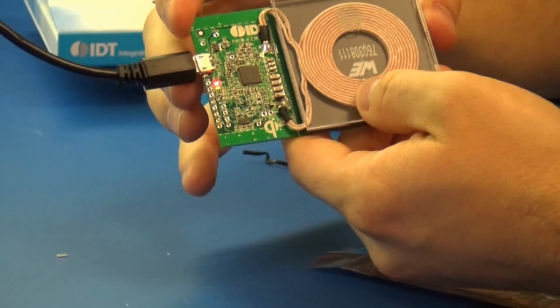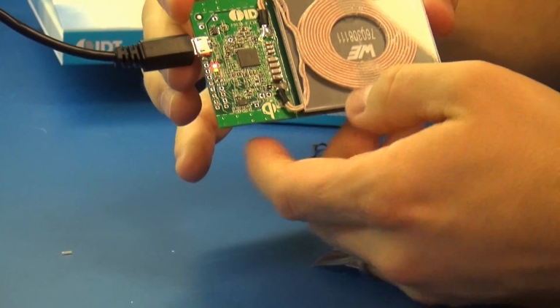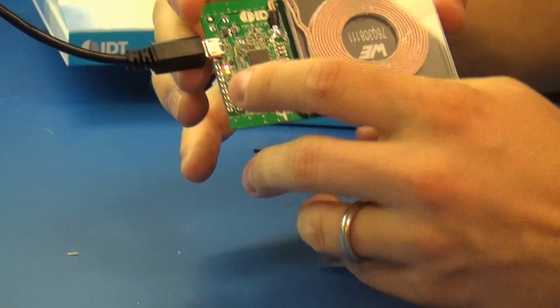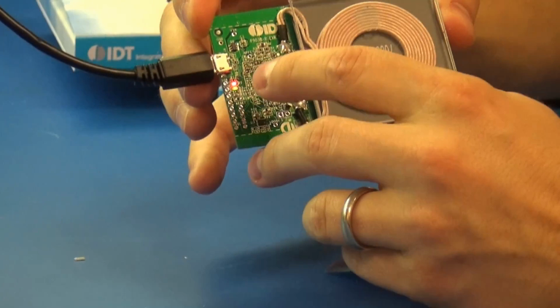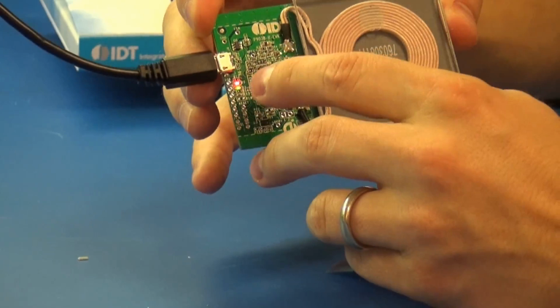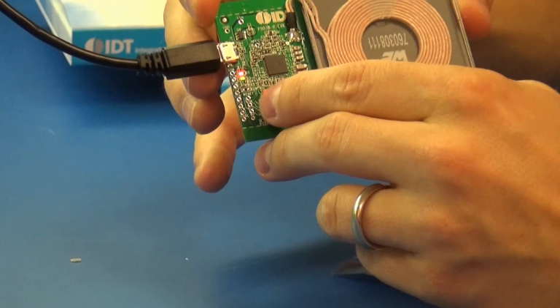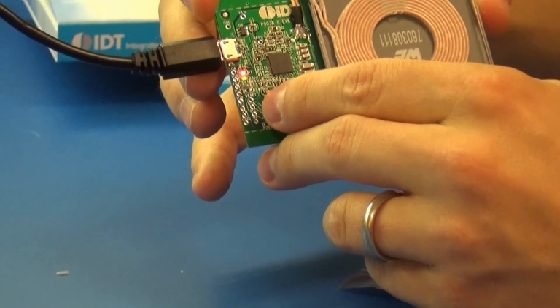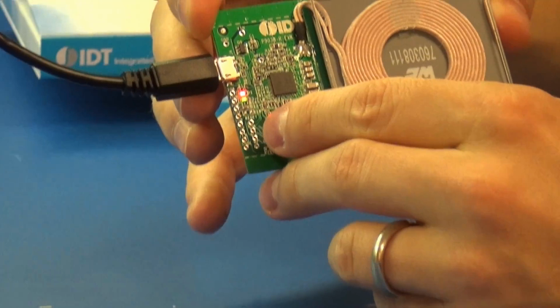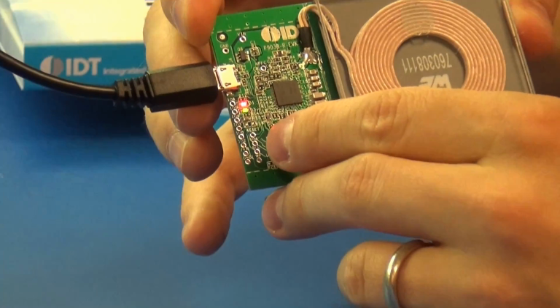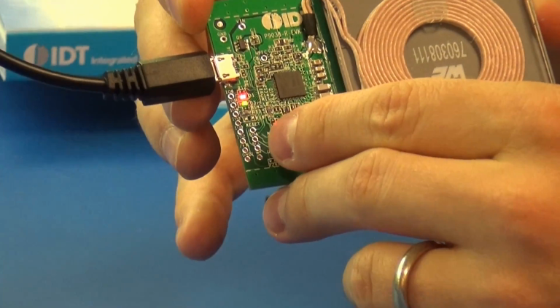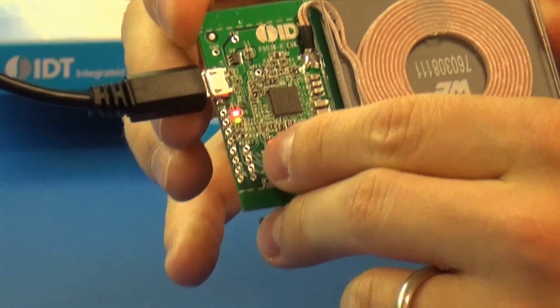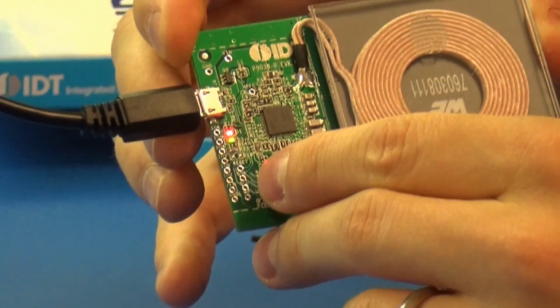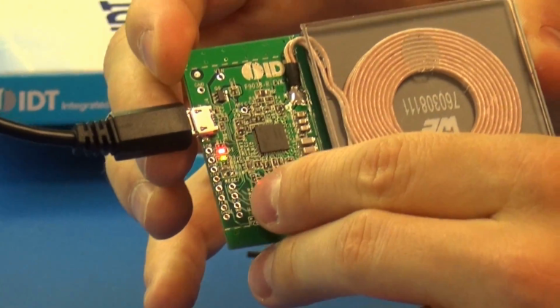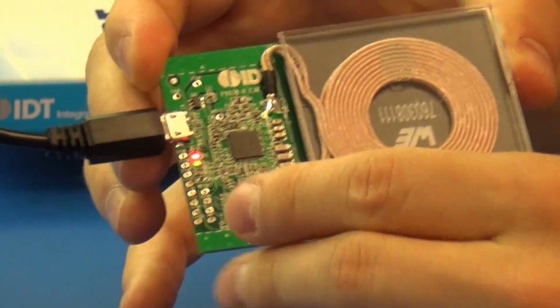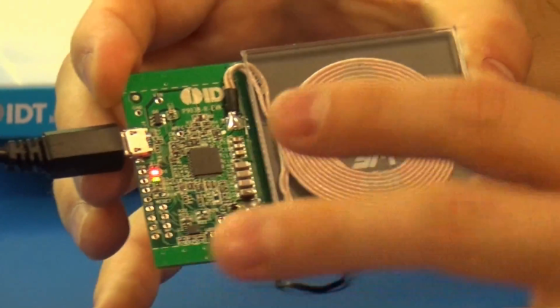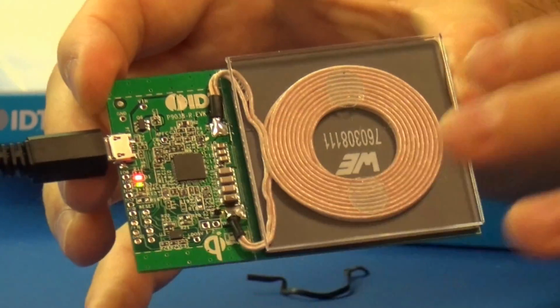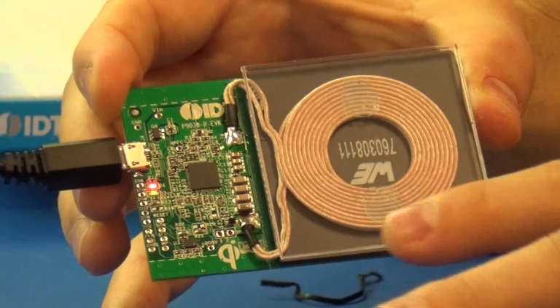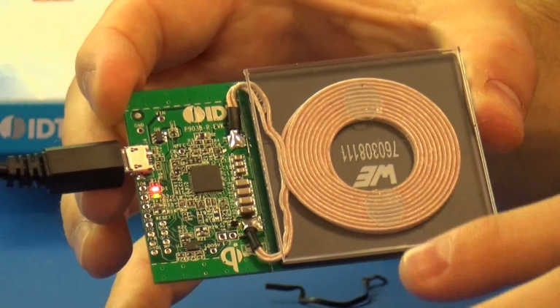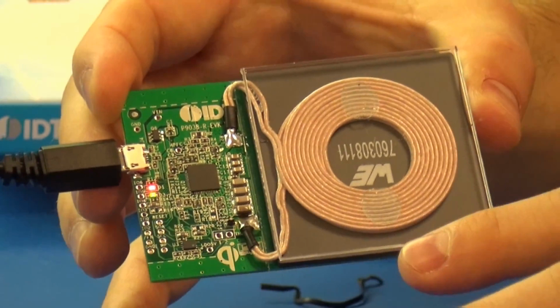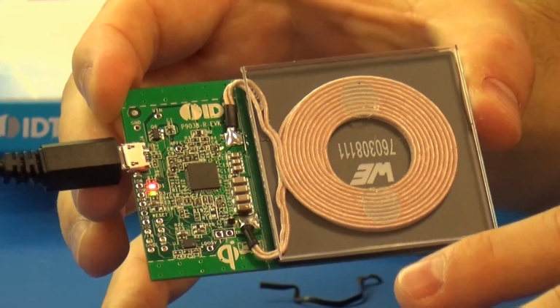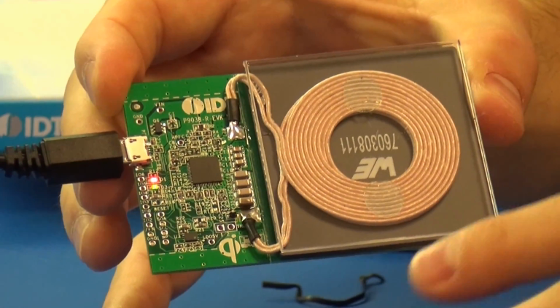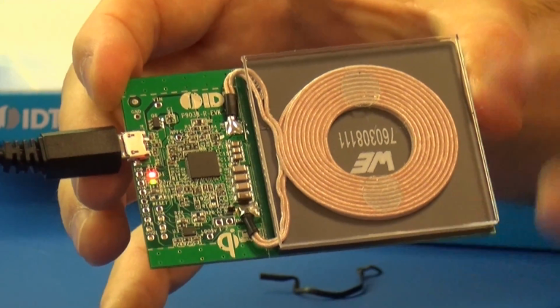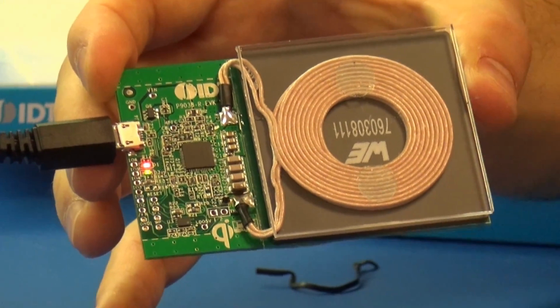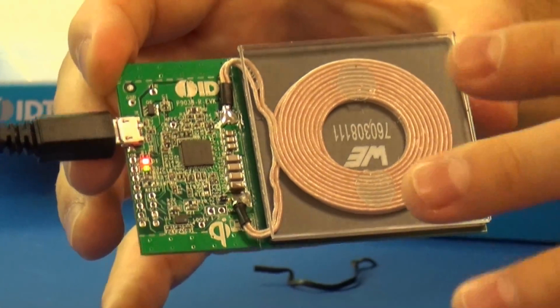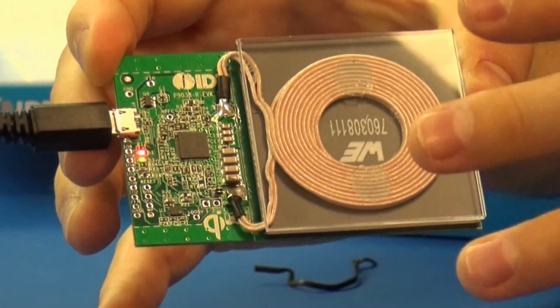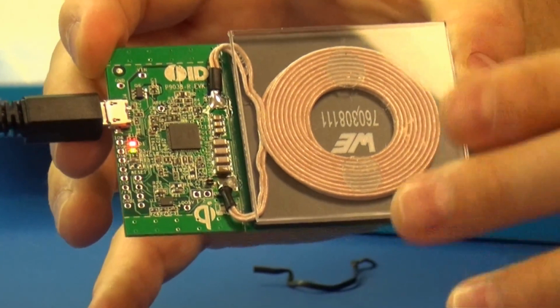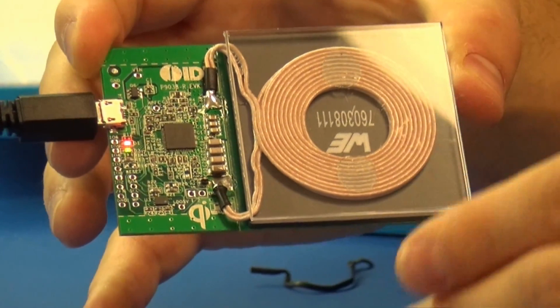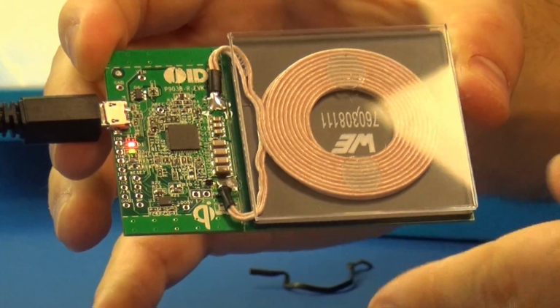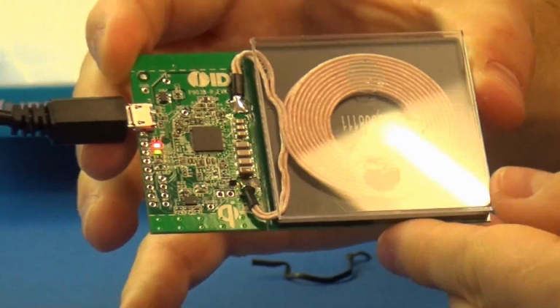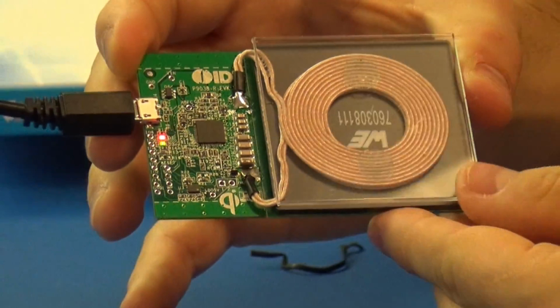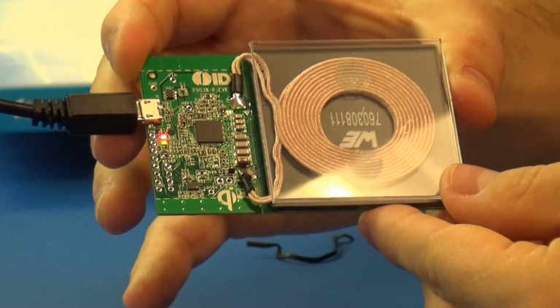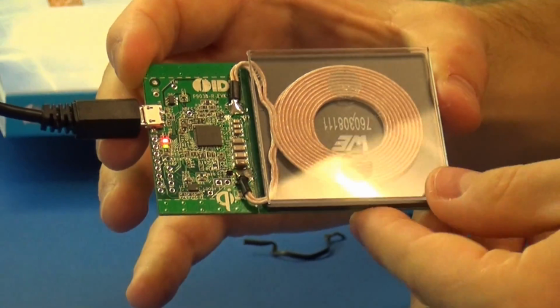The red and the green LEDs will turn on. That means it's in standby mode waiting for a receiver to be placed on it.